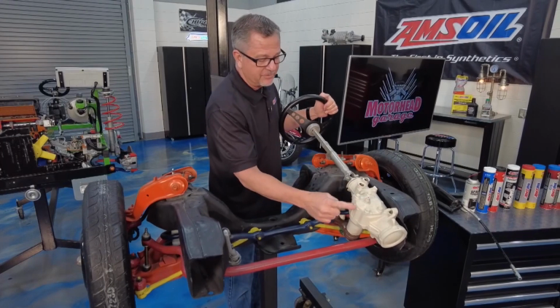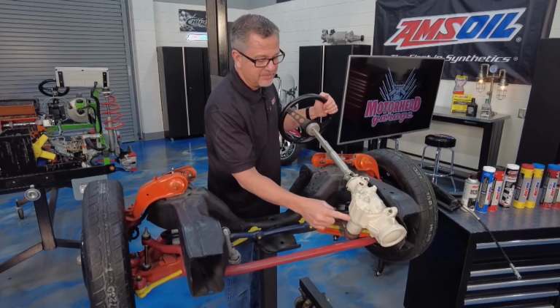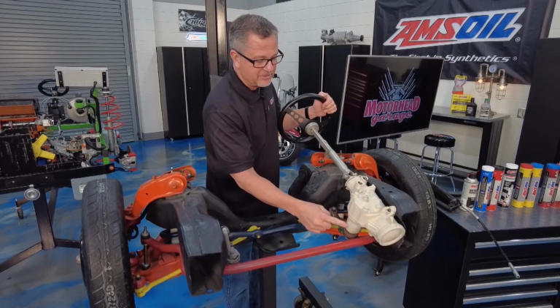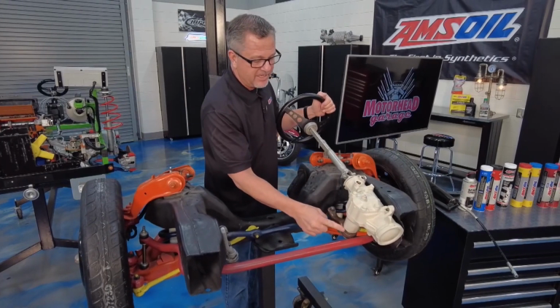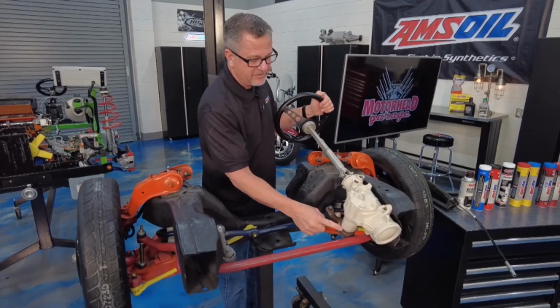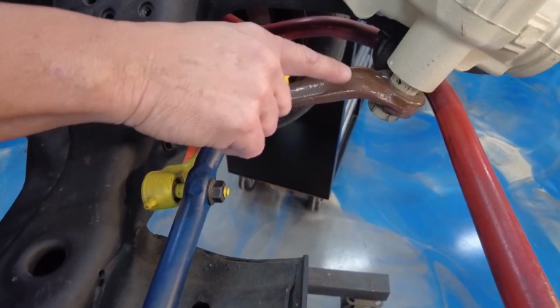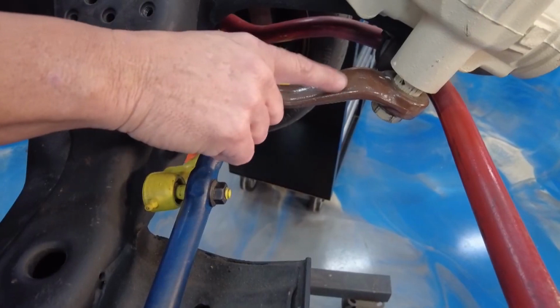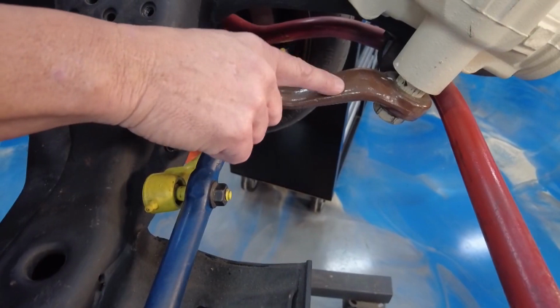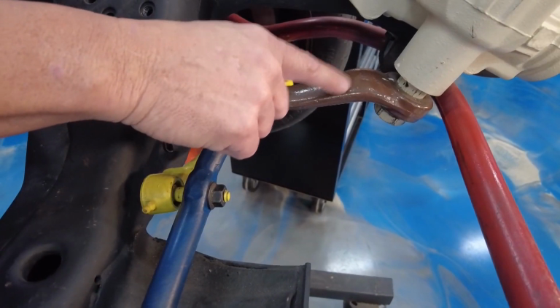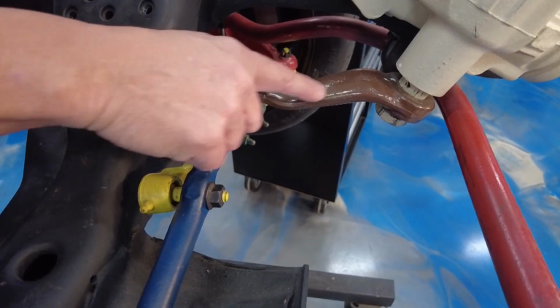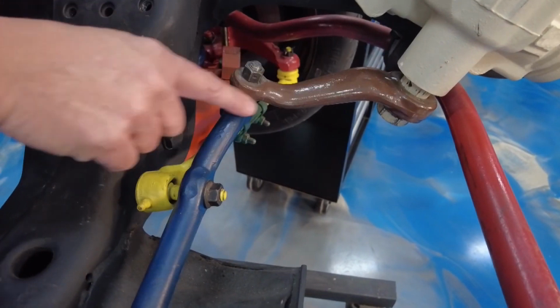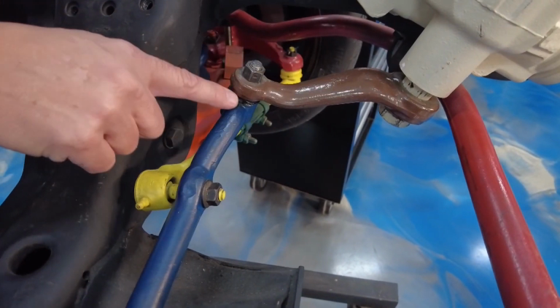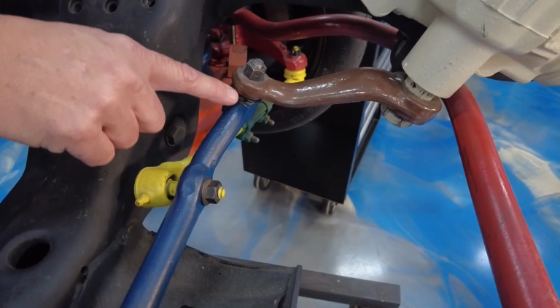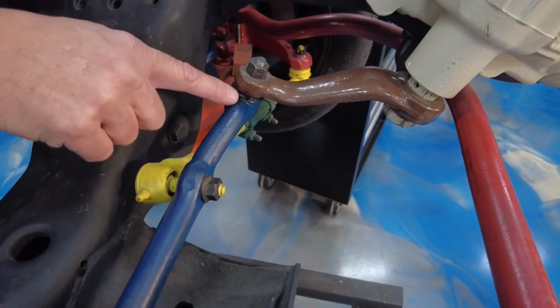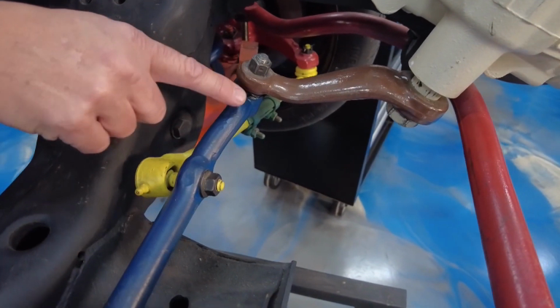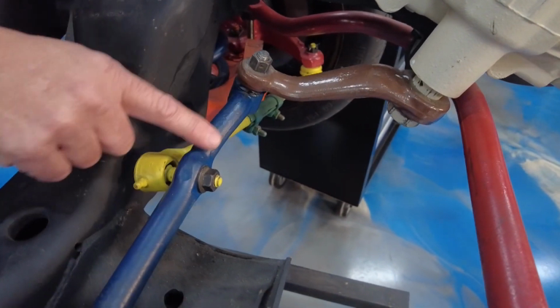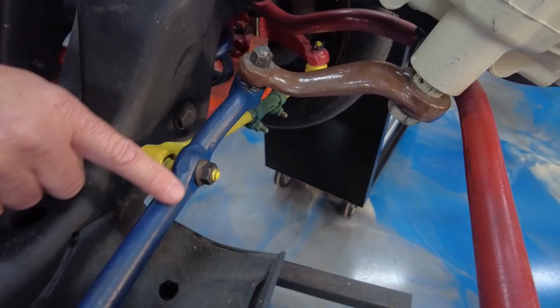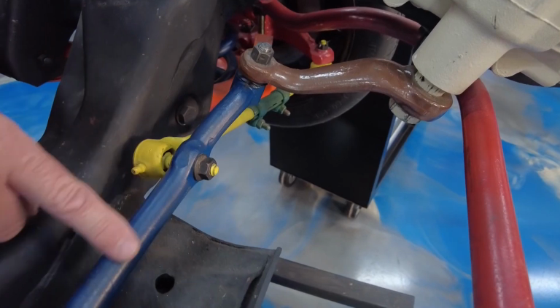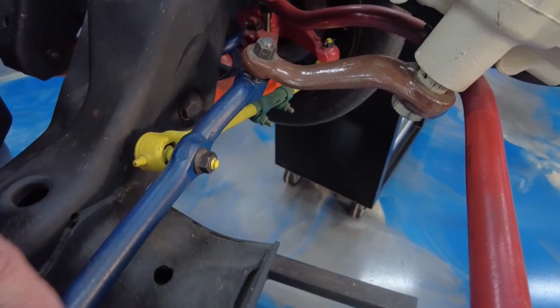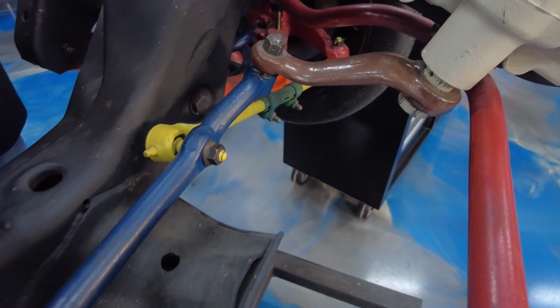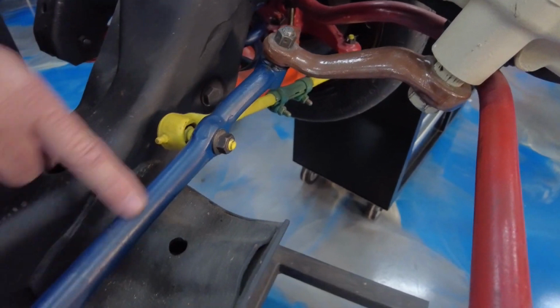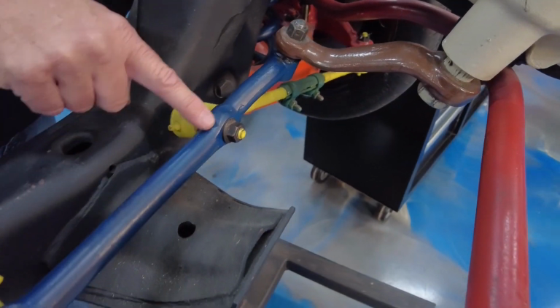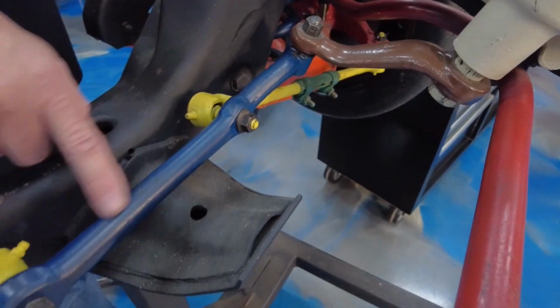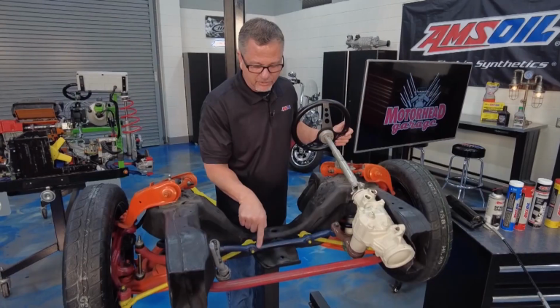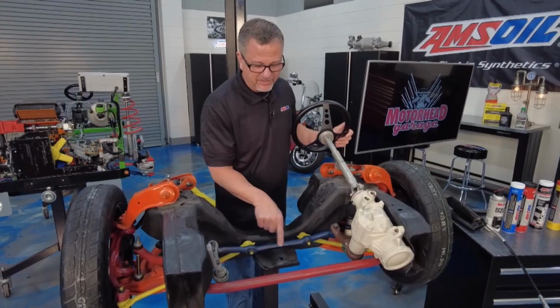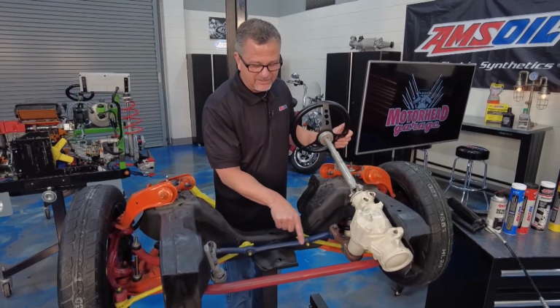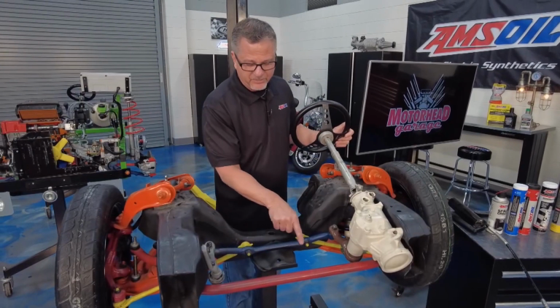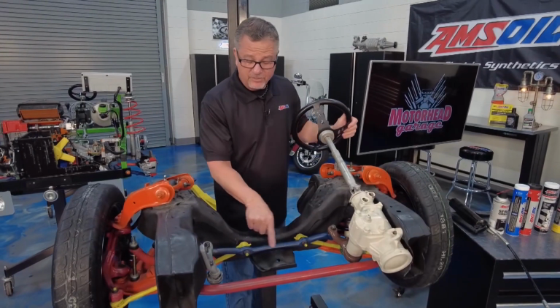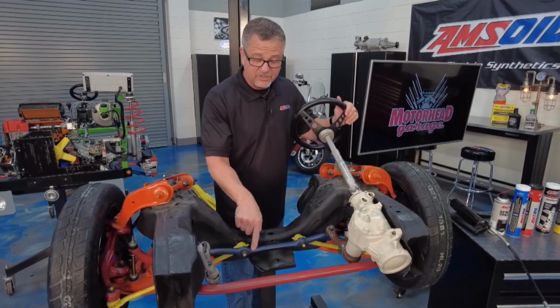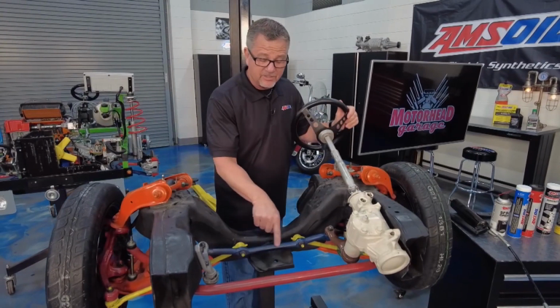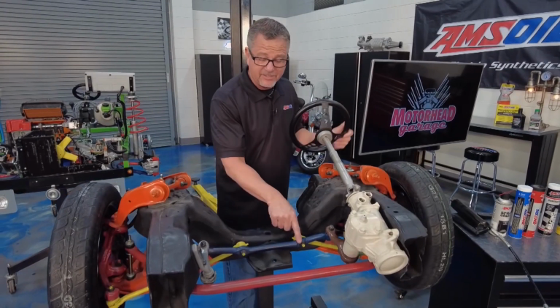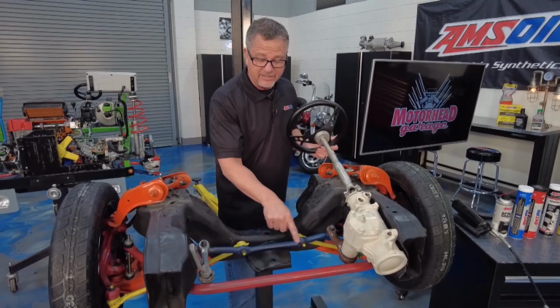Down through the sector shaft here, and this brown piece is called a pitman arm. That's what actually transfers it over to the blue piece, which is called a center link.